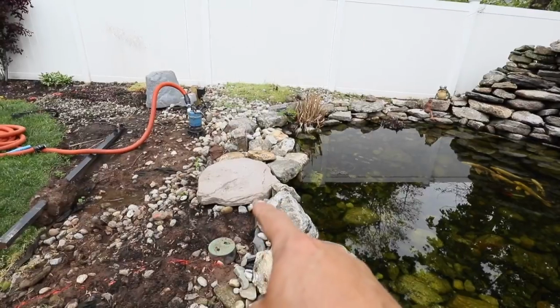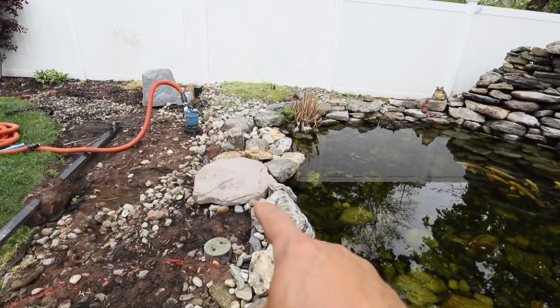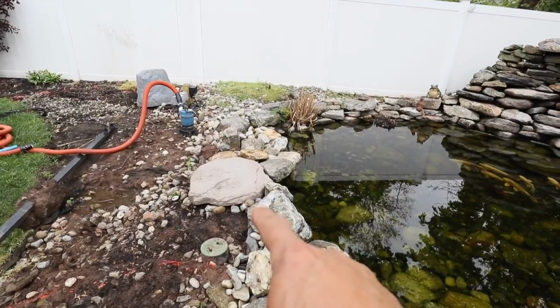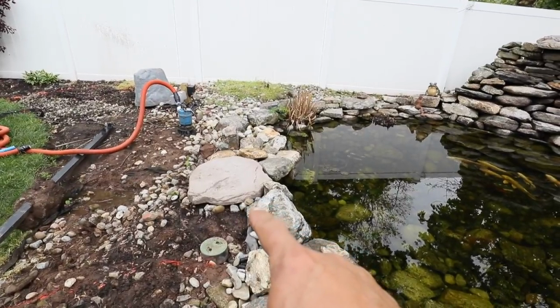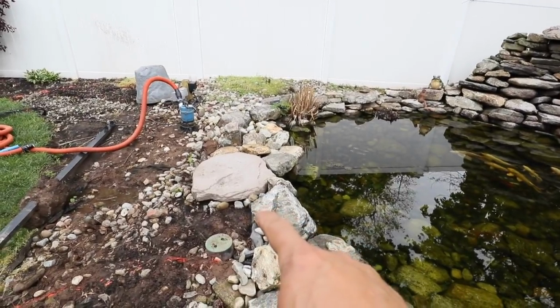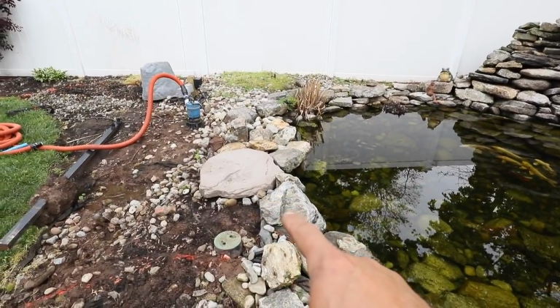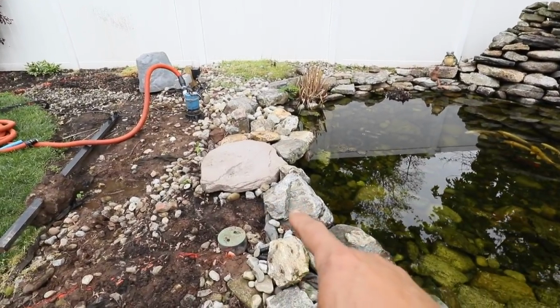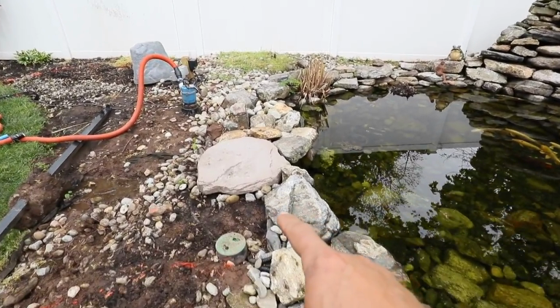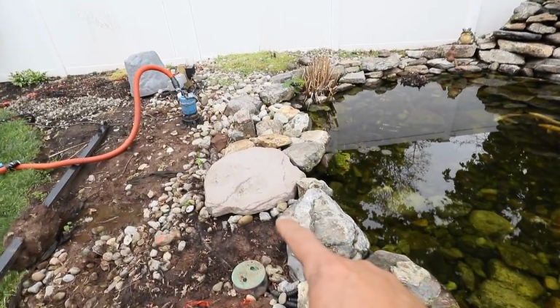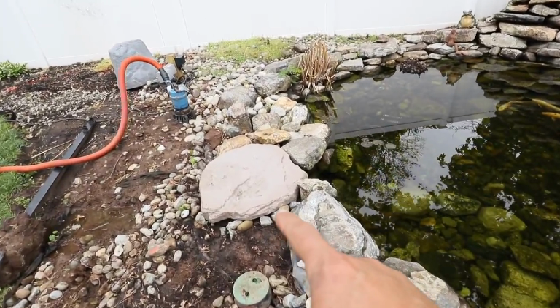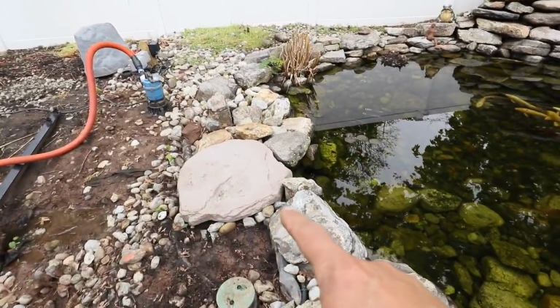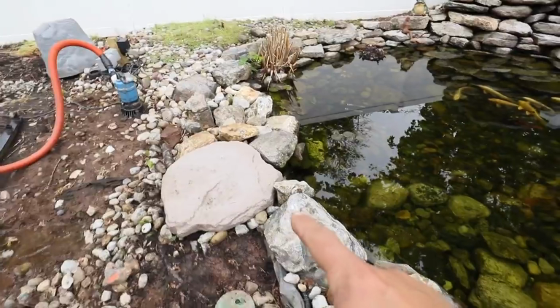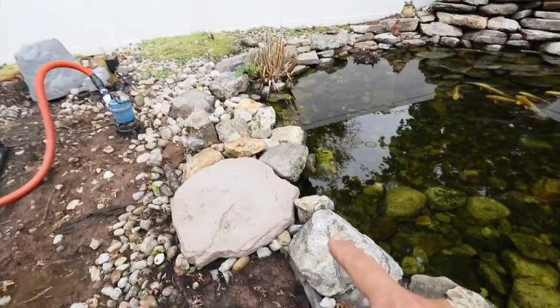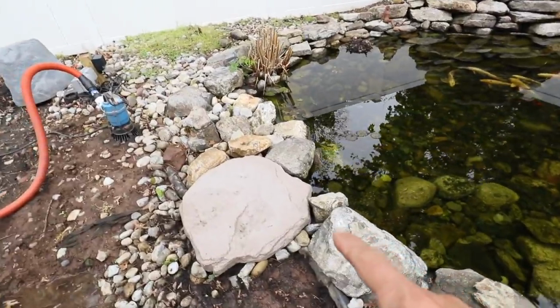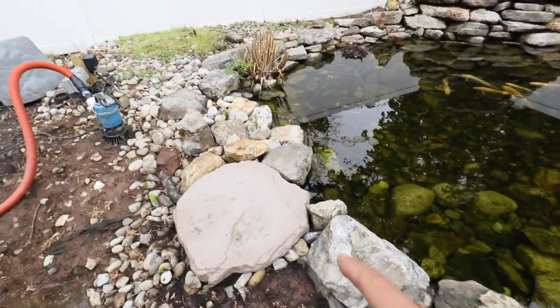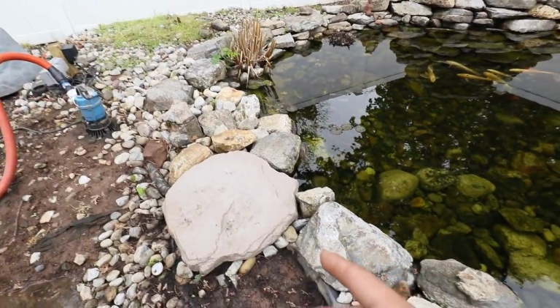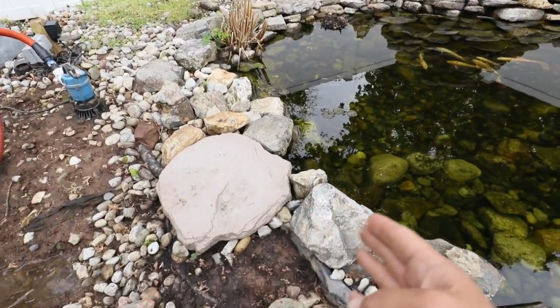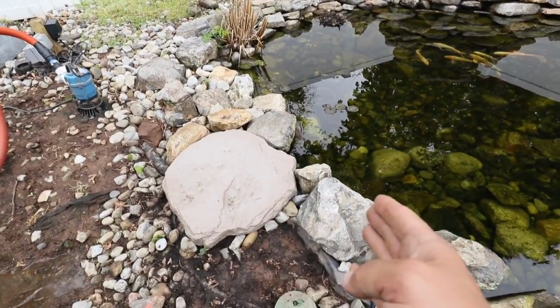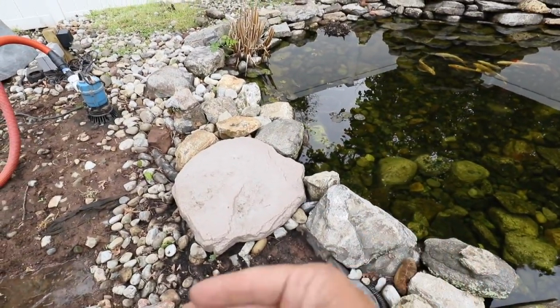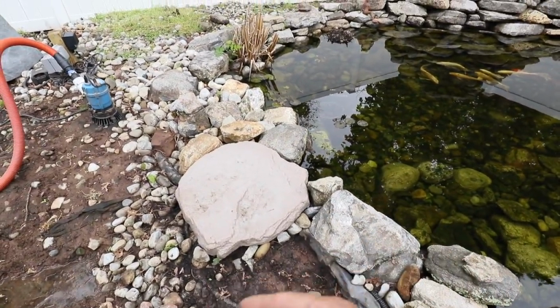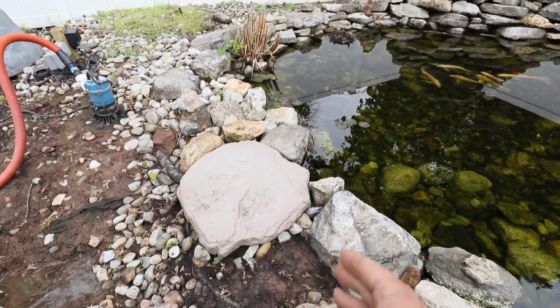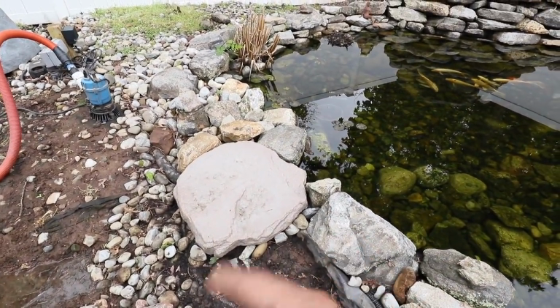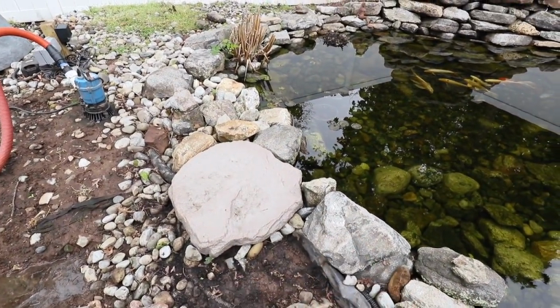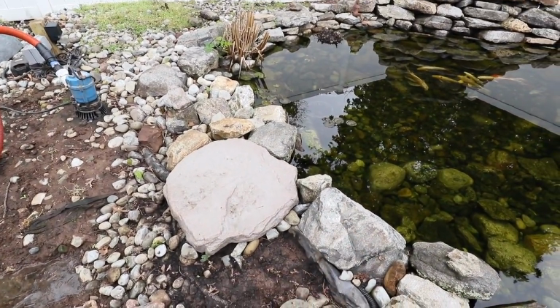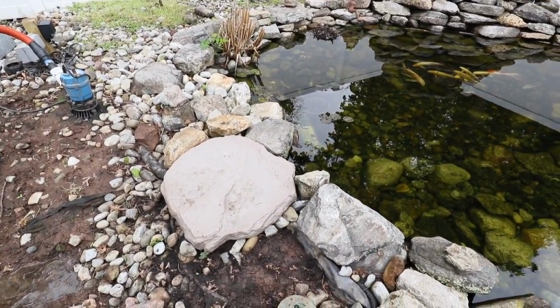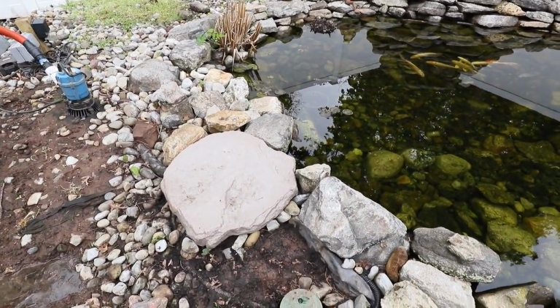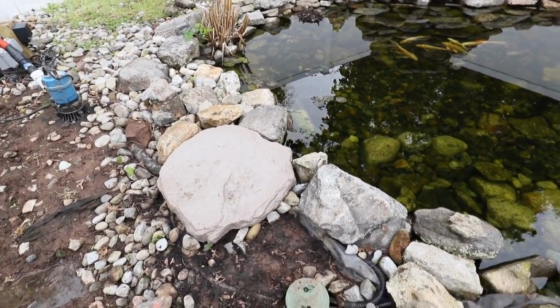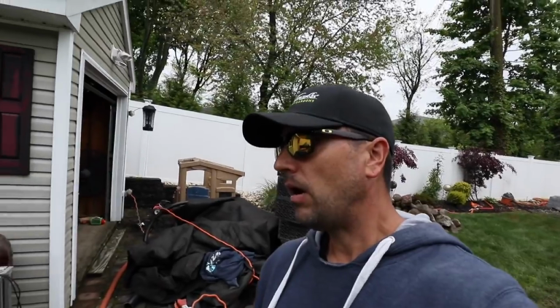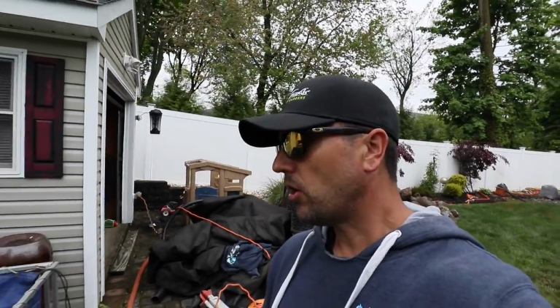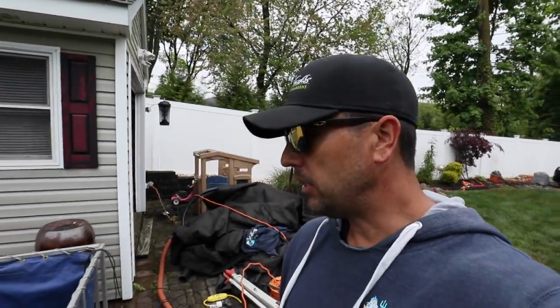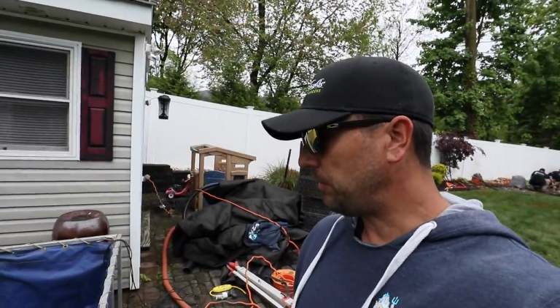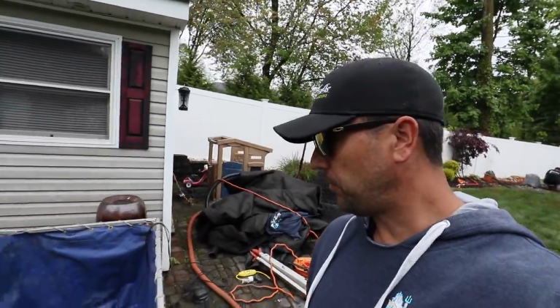This was the skimmer that was here since last year. Now we're just removing this and doing a completely custom skimmer.